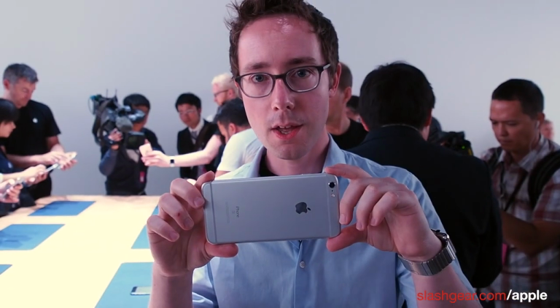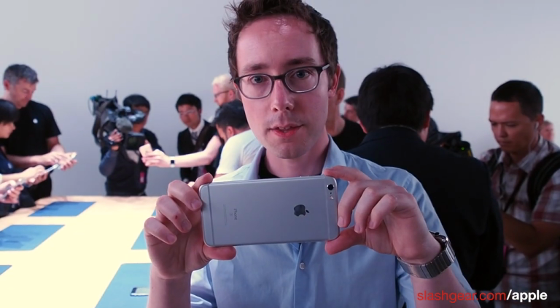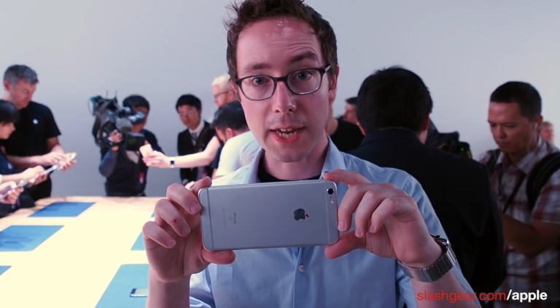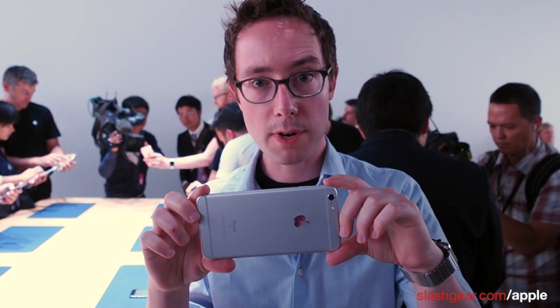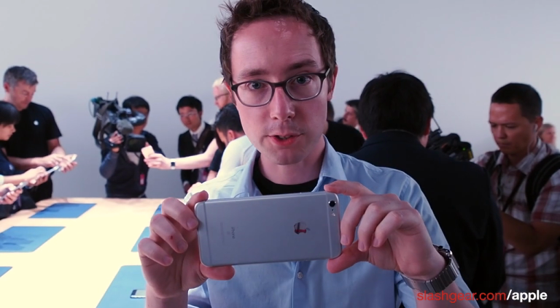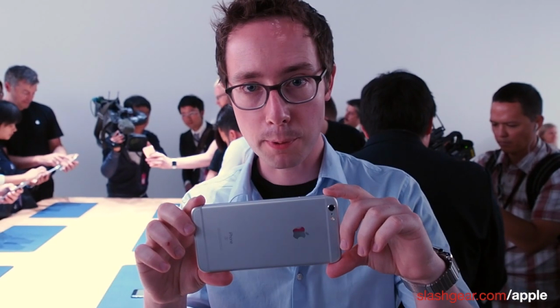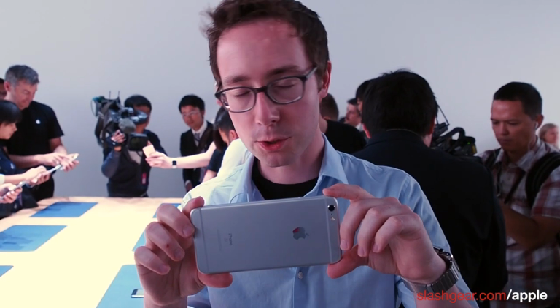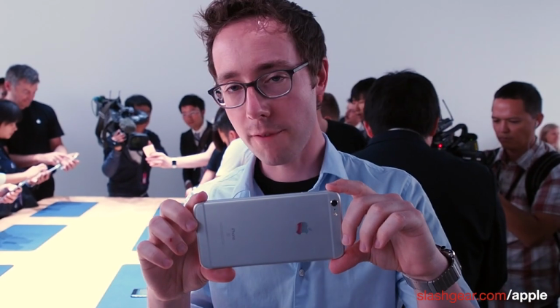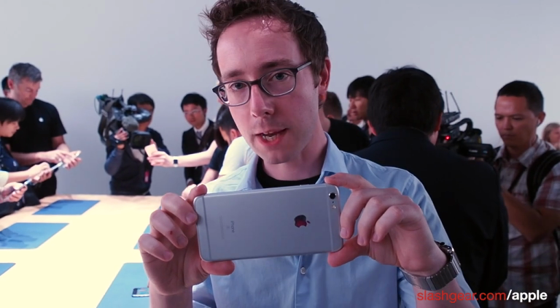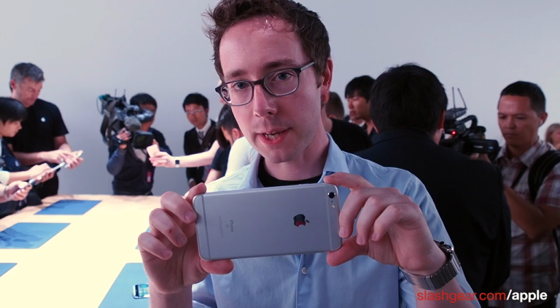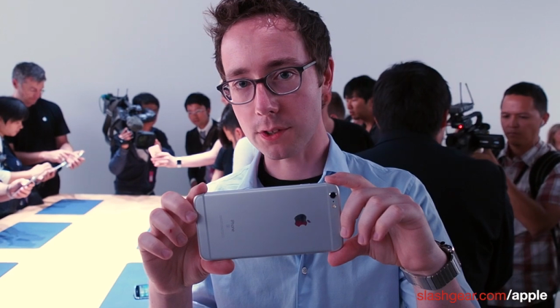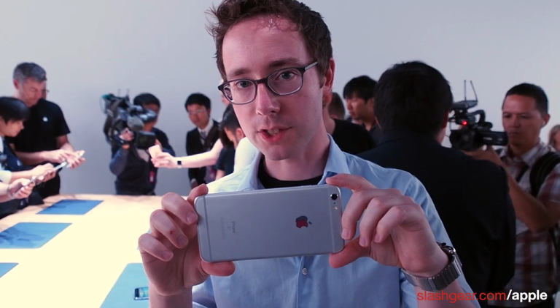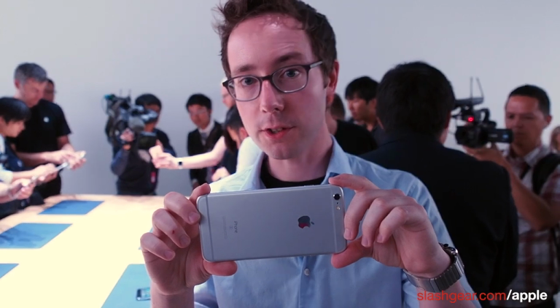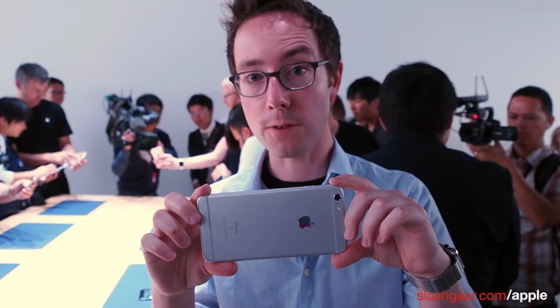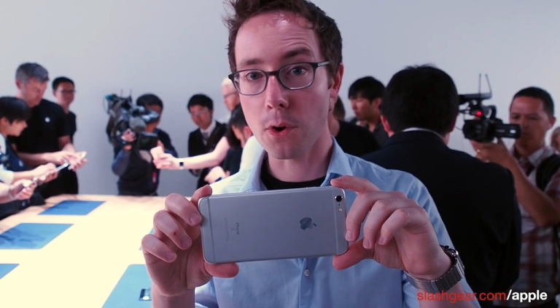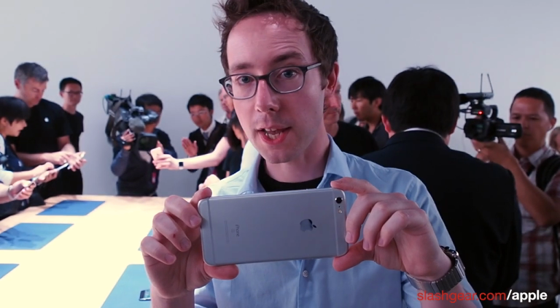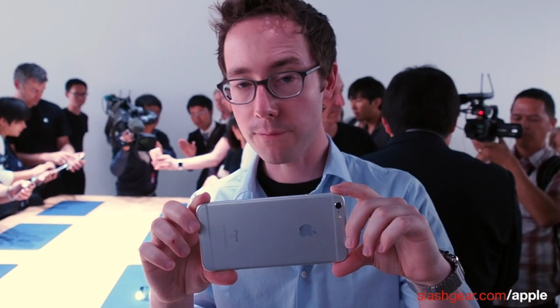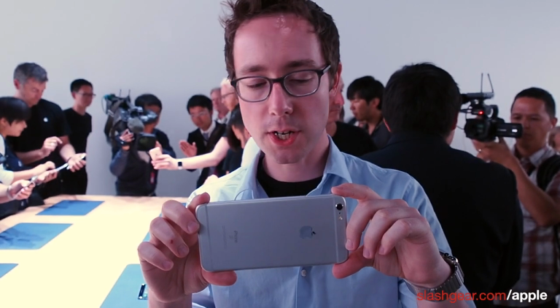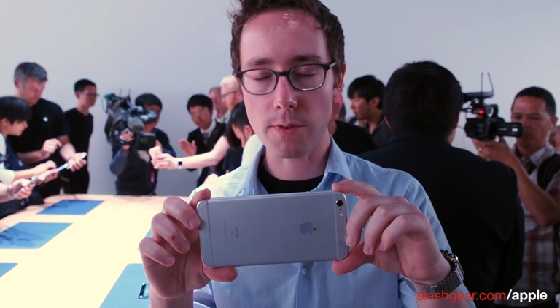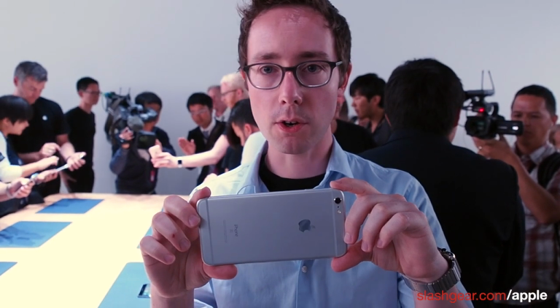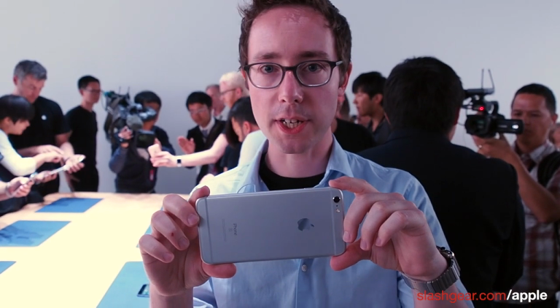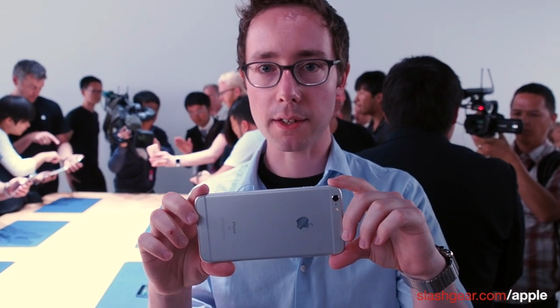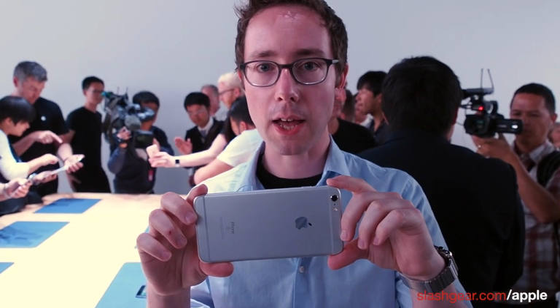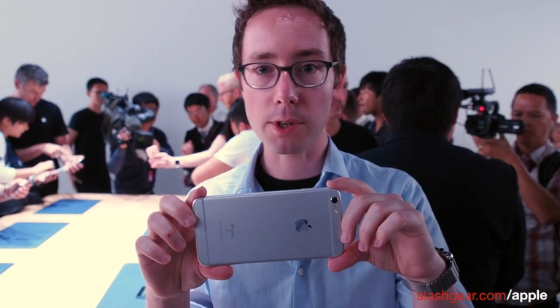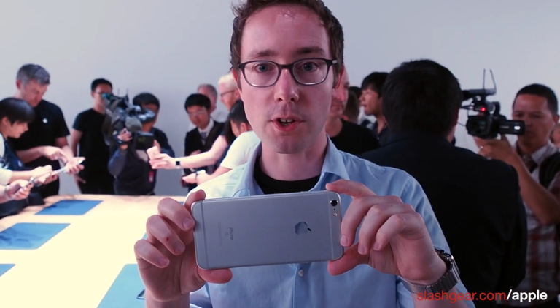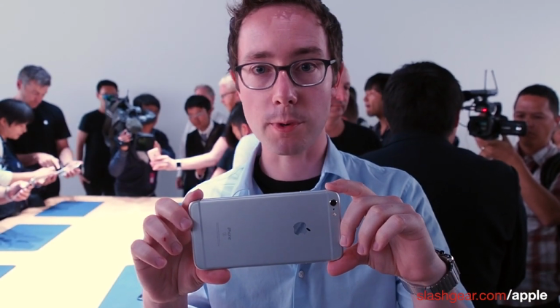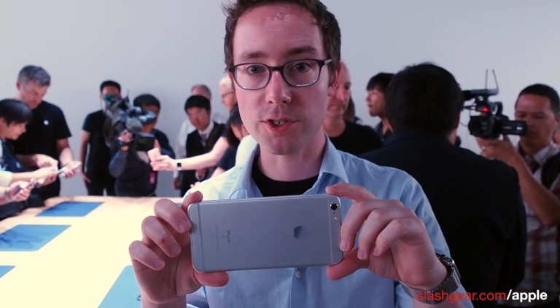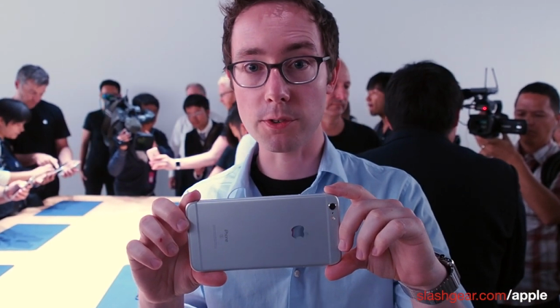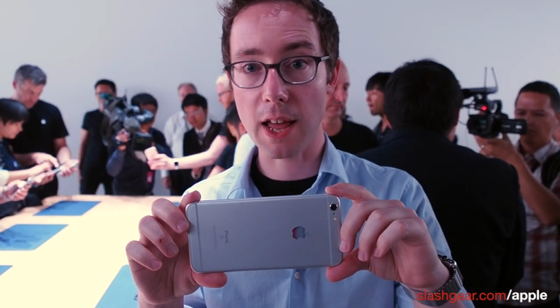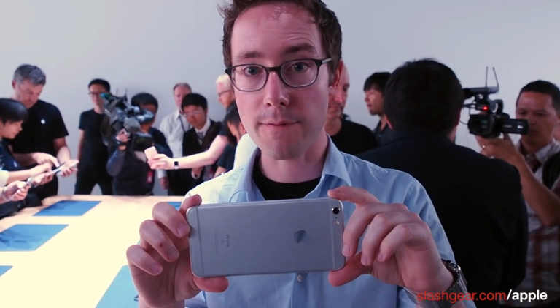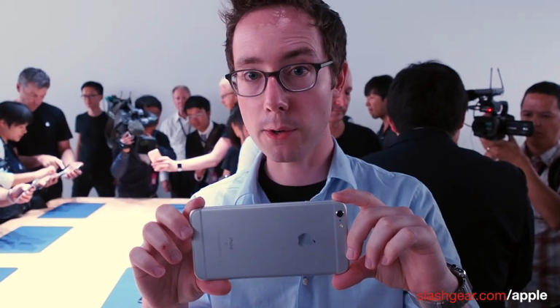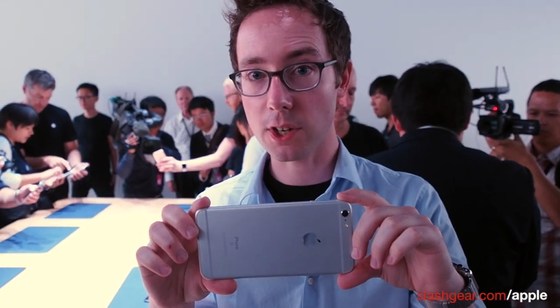The camera now supports 12 megapixel stills and 4K video recording, and Apple has also introduced Live Photos.